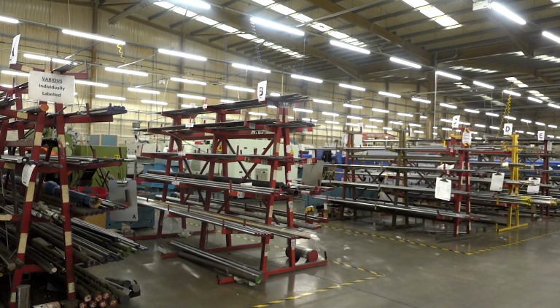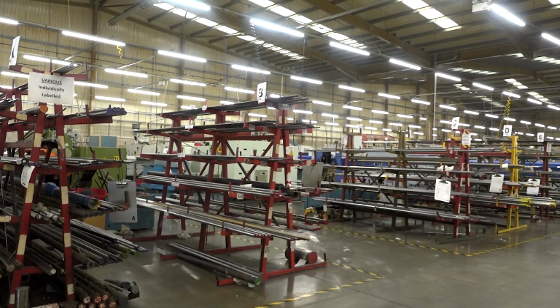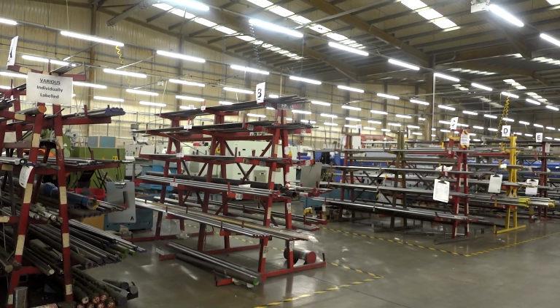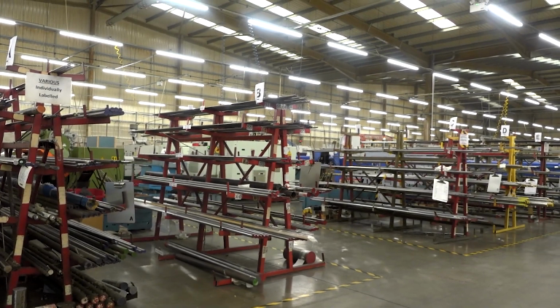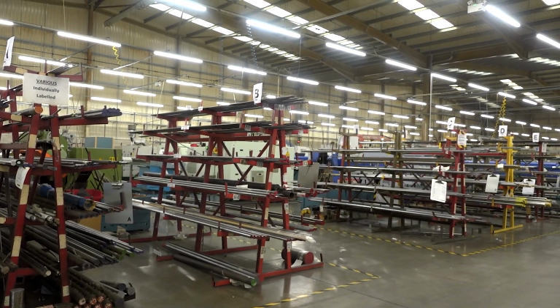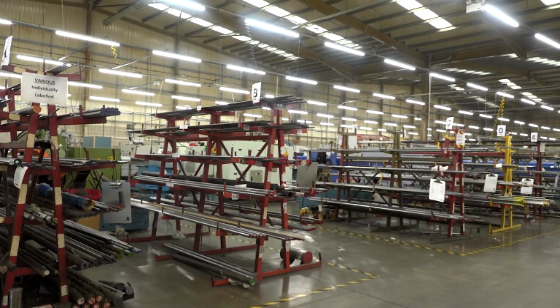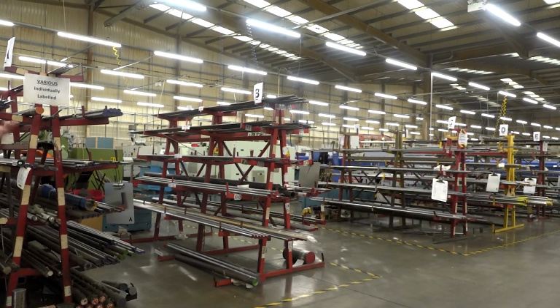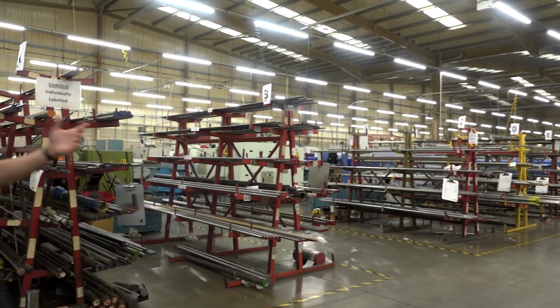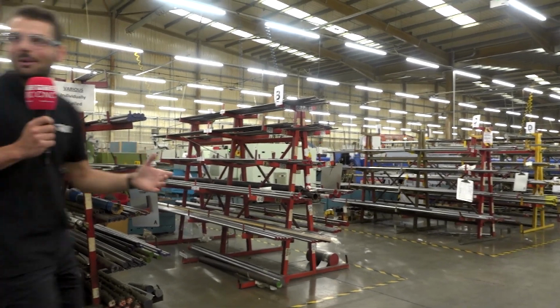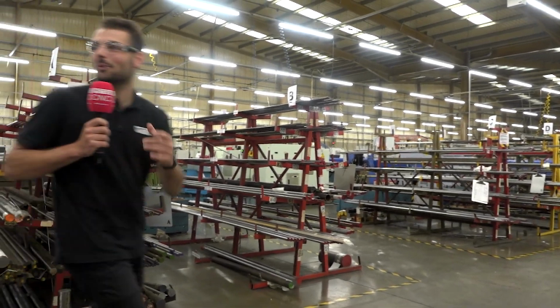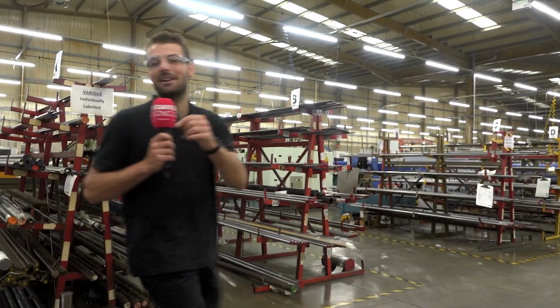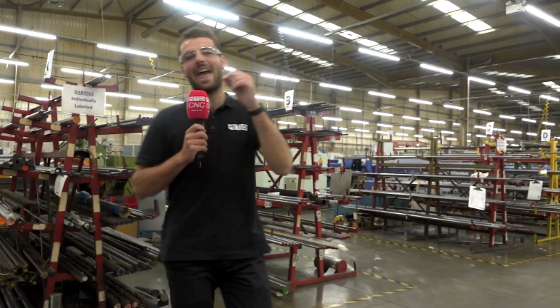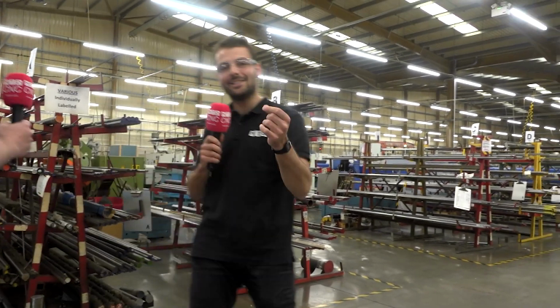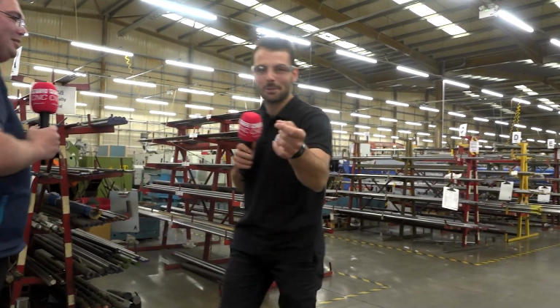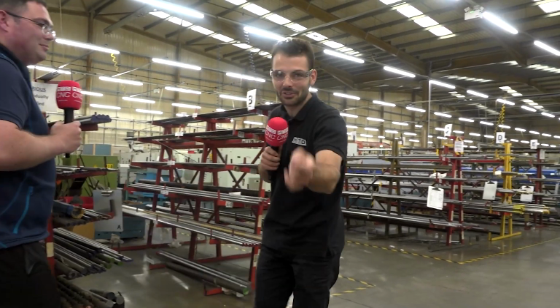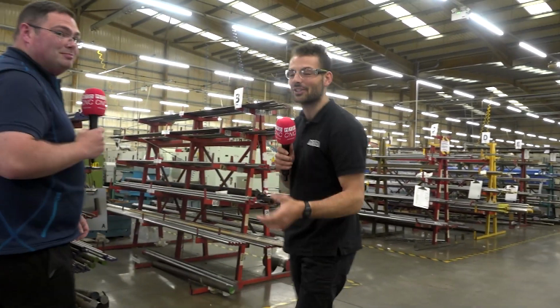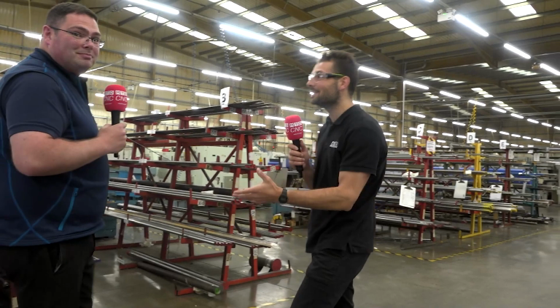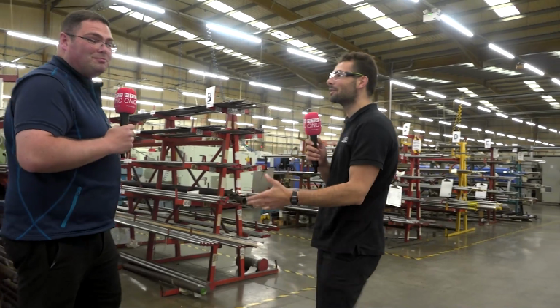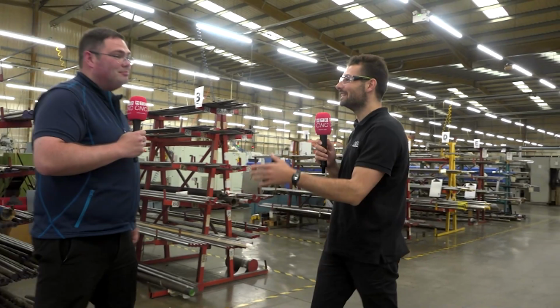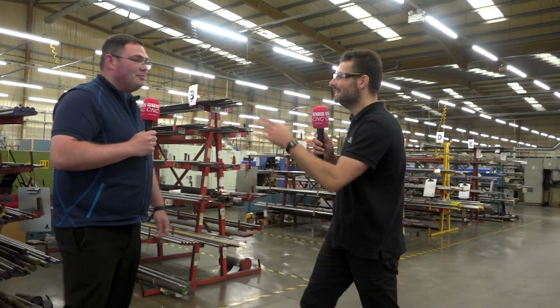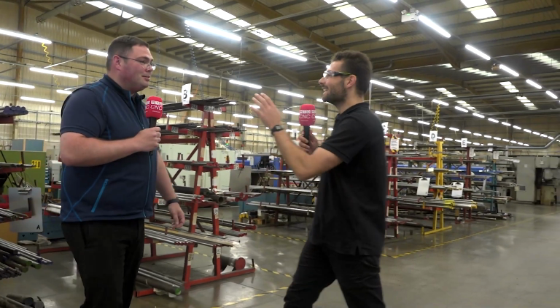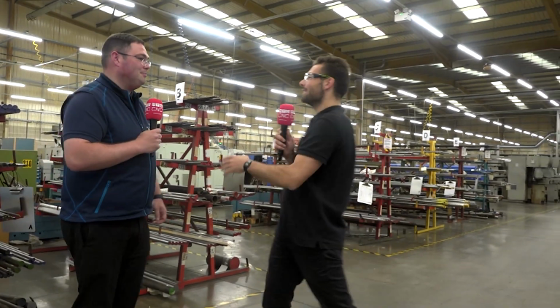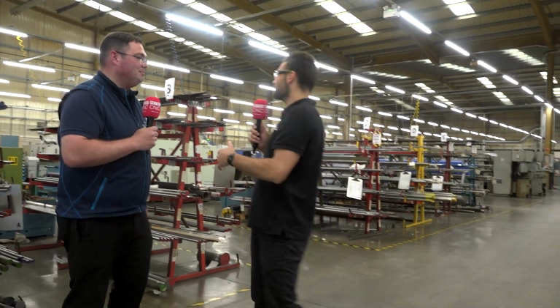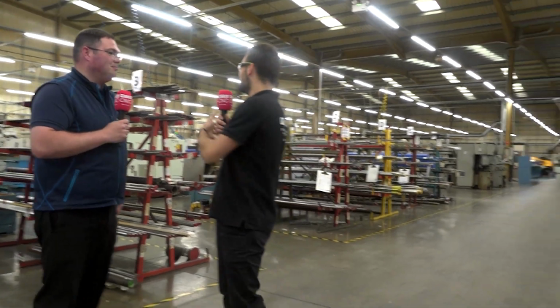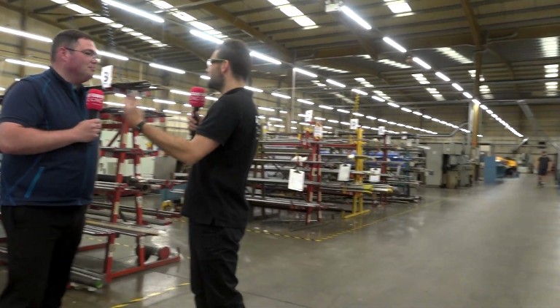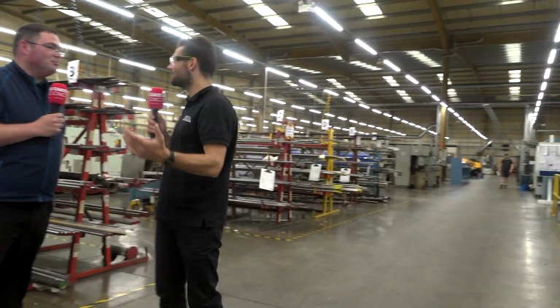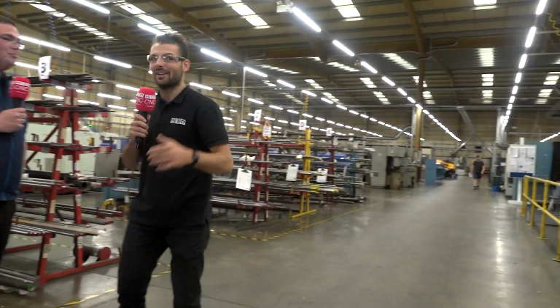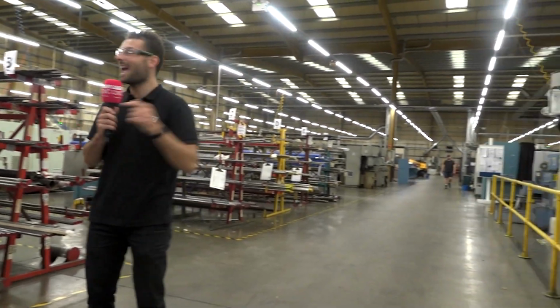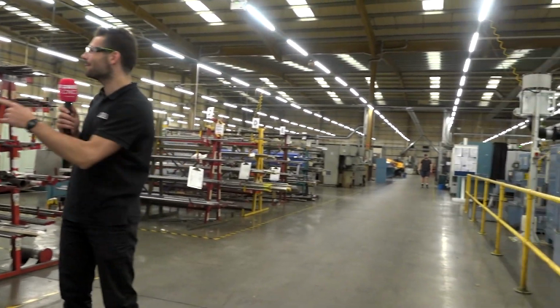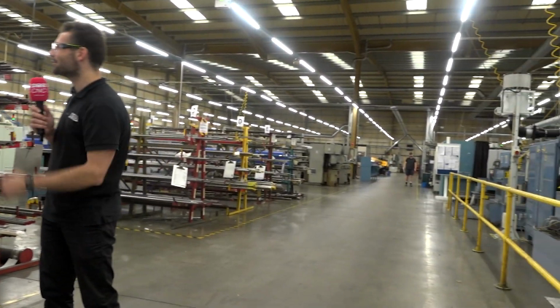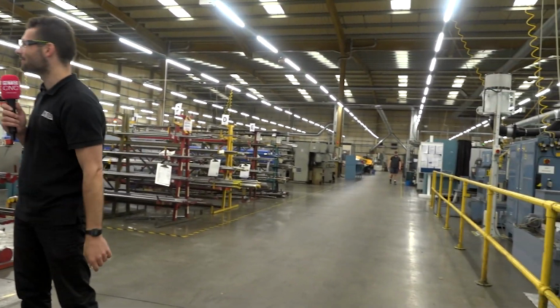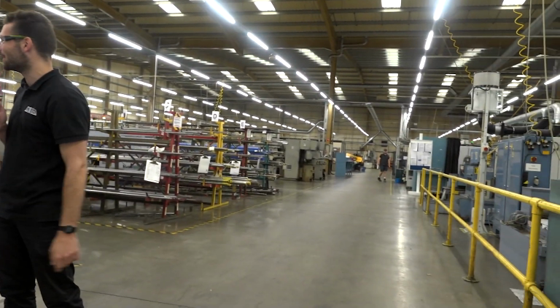Wow, look at the size of this place. We're here at AW Precision in Rugby. Now Andy, first of all, what do you guys do here and how many machines have you got?